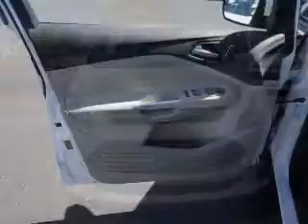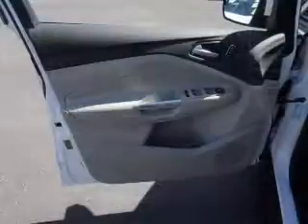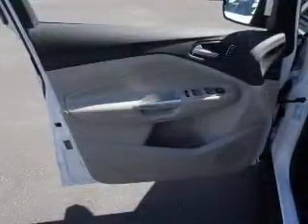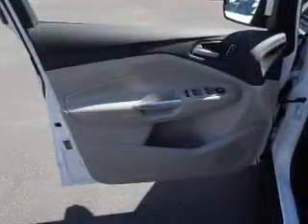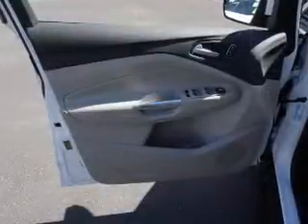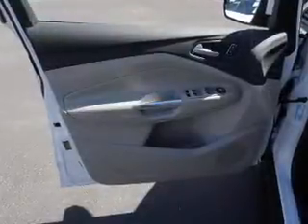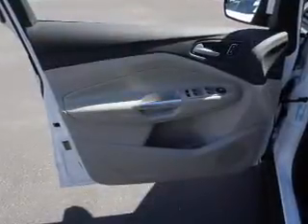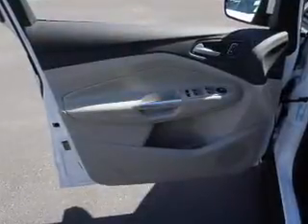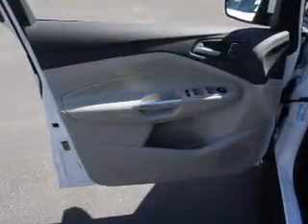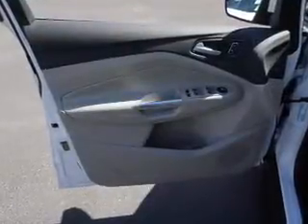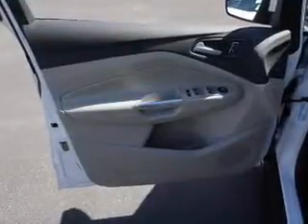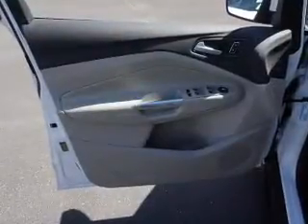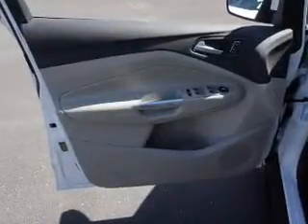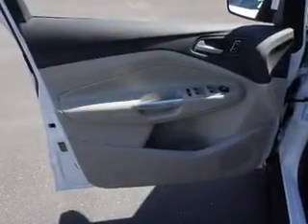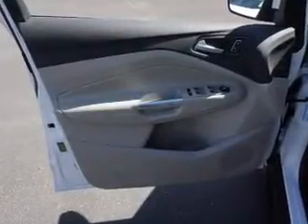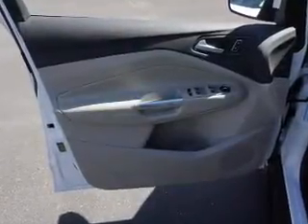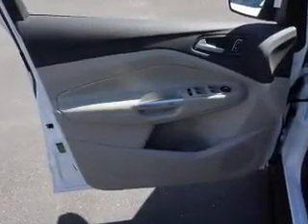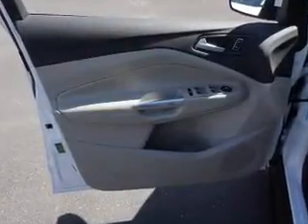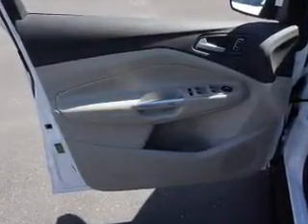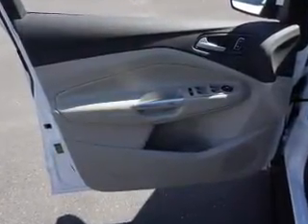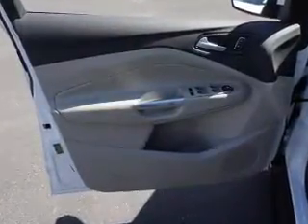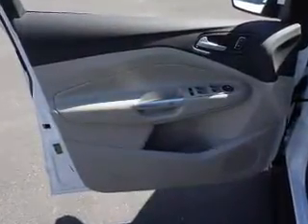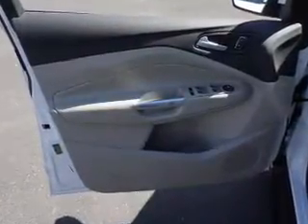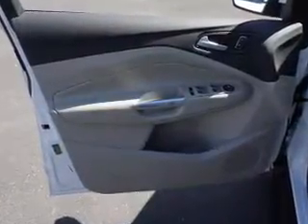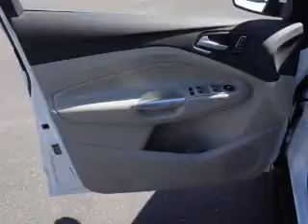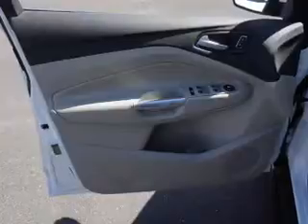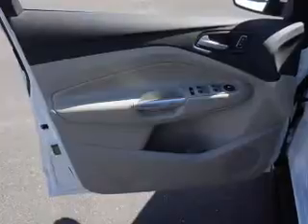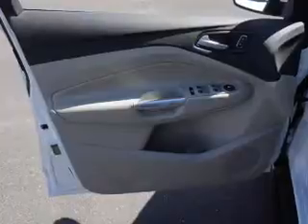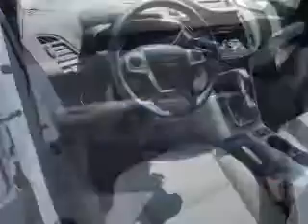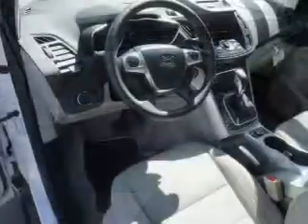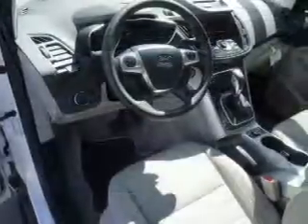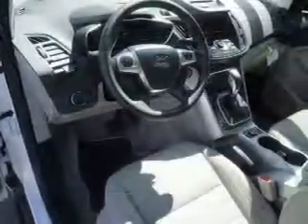Steering wheel controls, push button start, automatic climate control, and curtain head airbags.